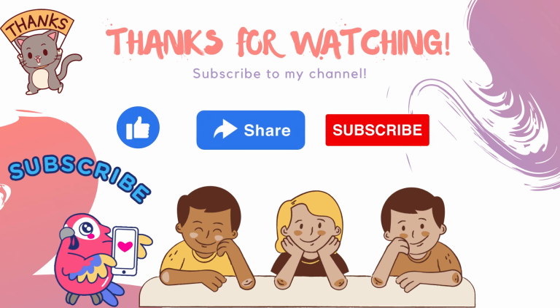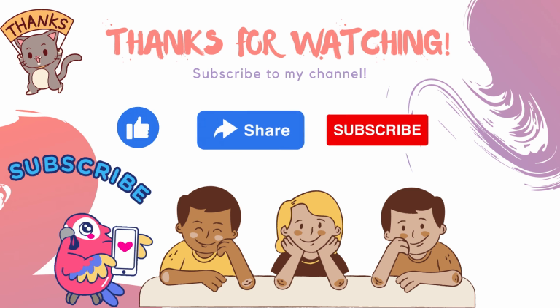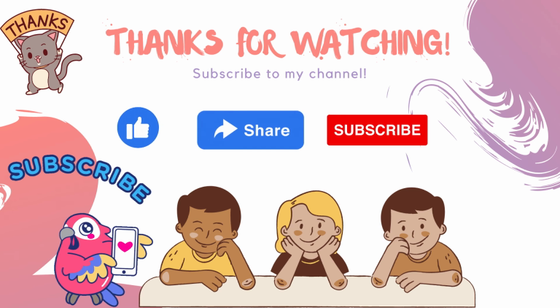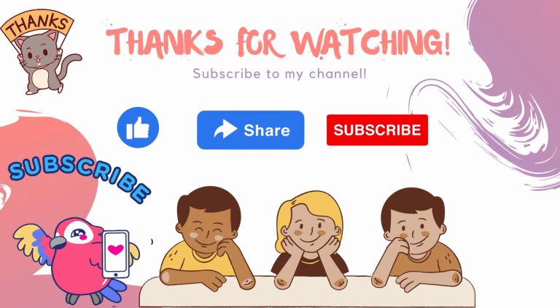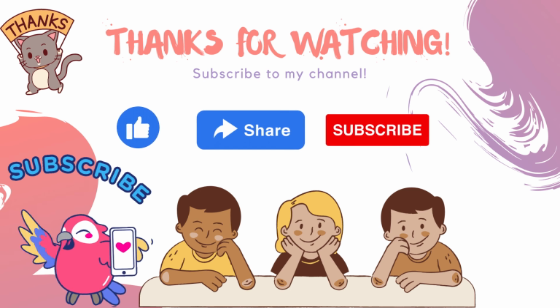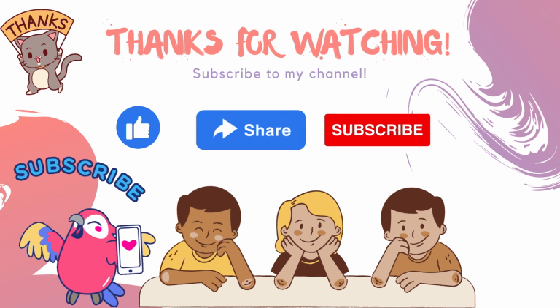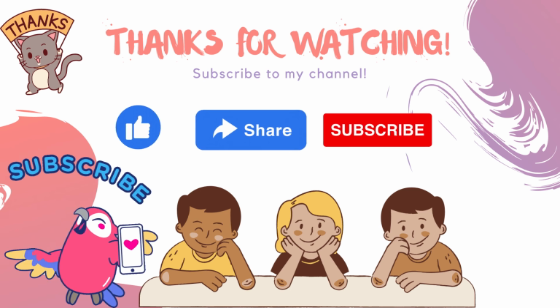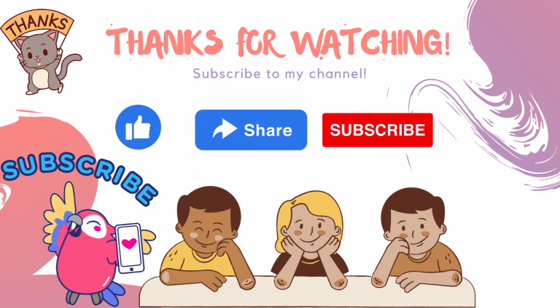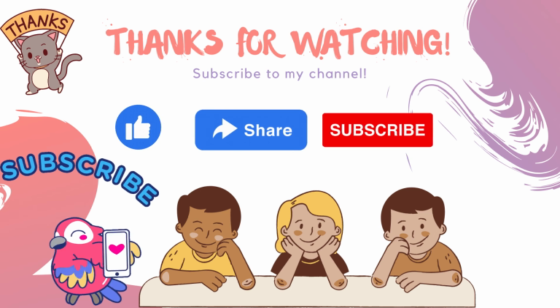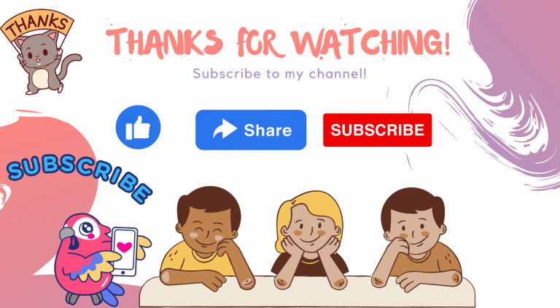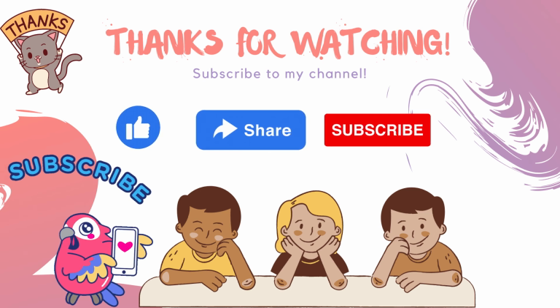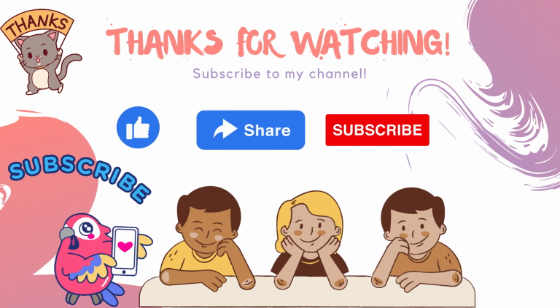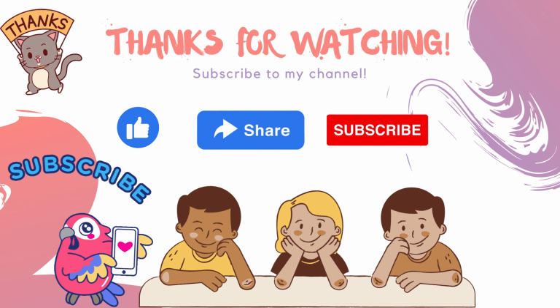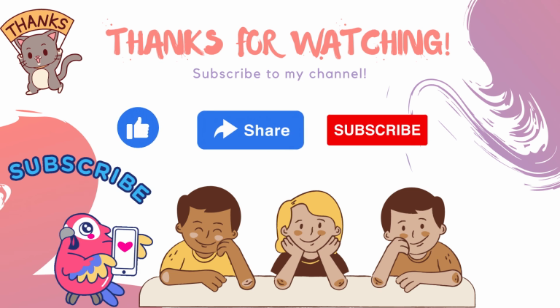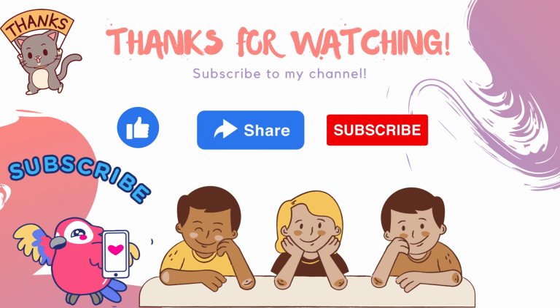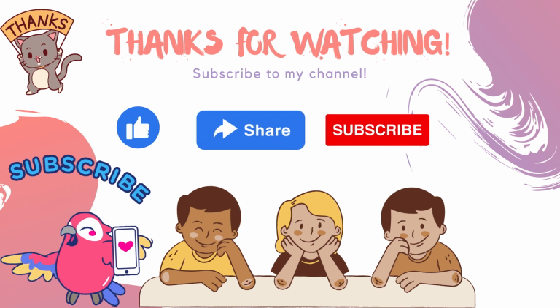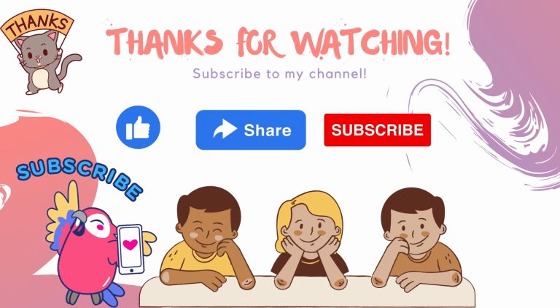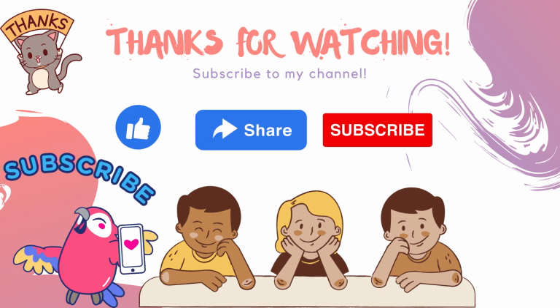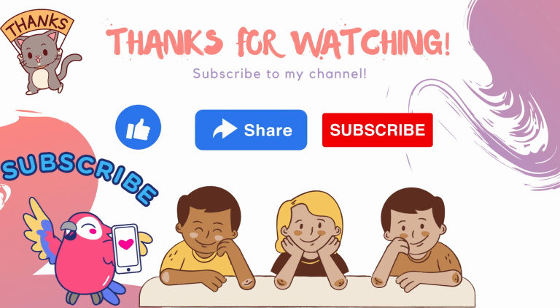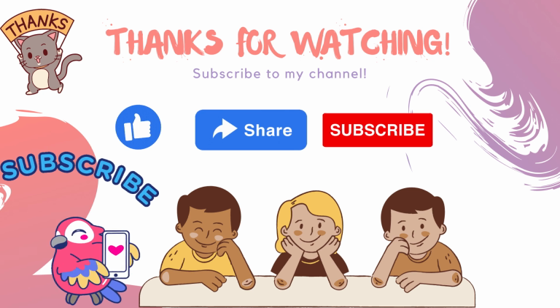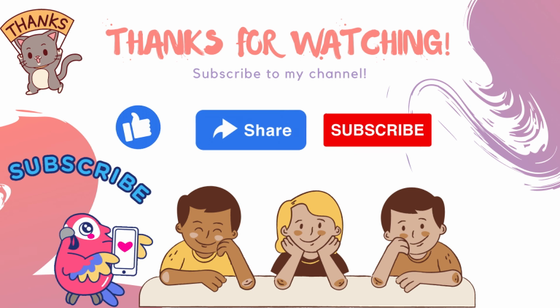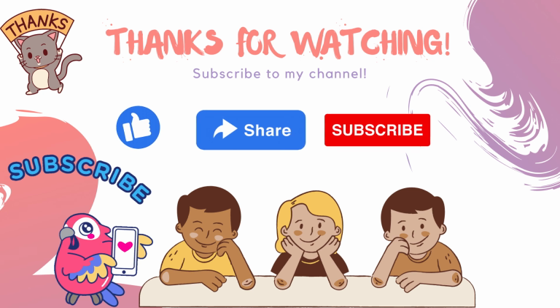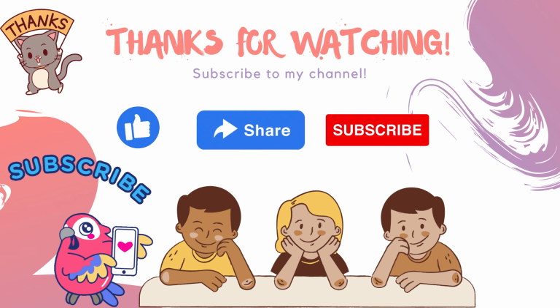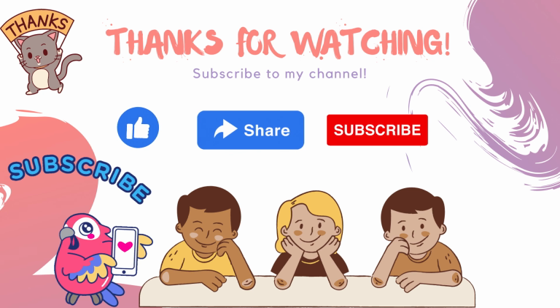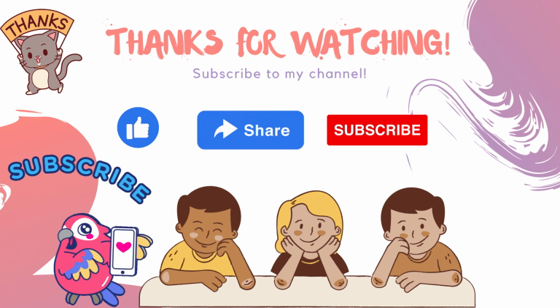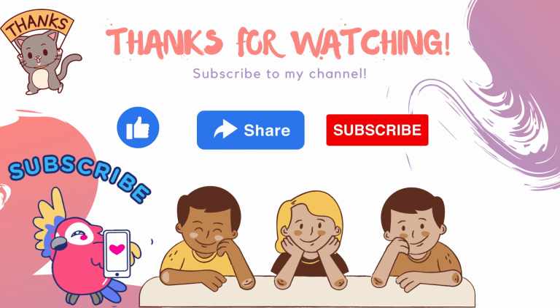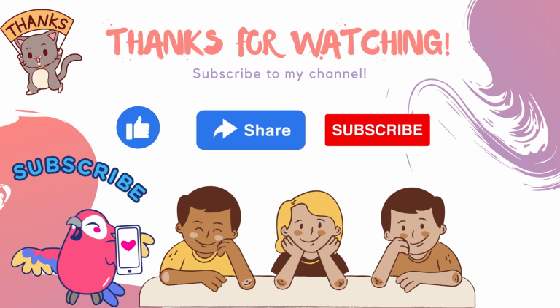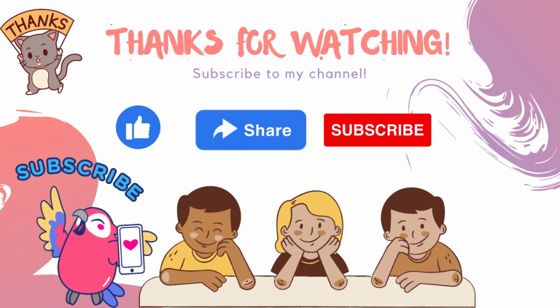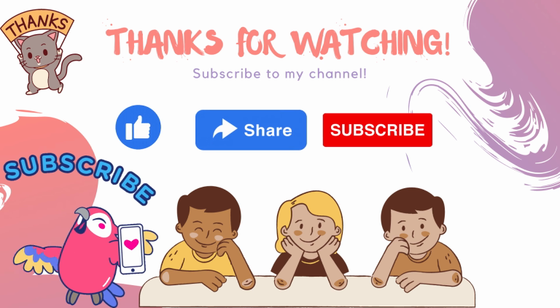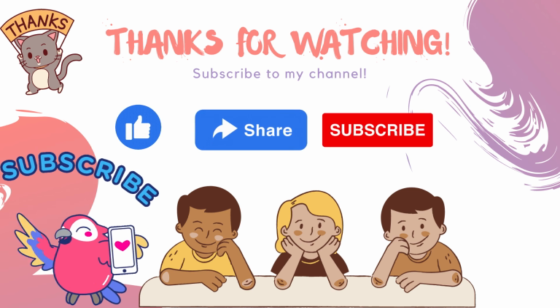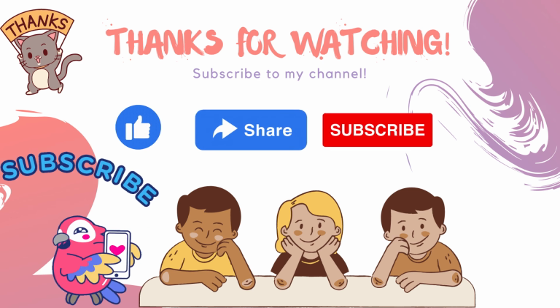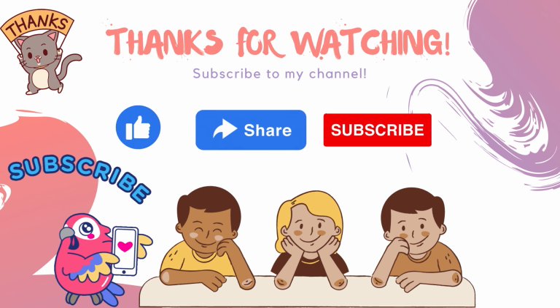Thank you kids for learning with me. Bye-bye! See you in the next video!